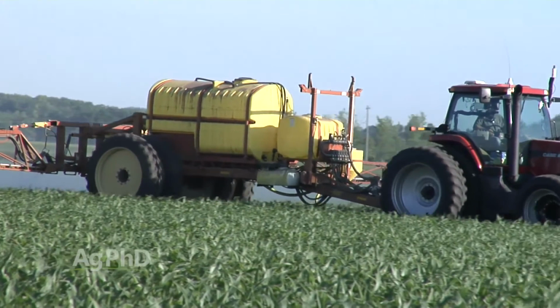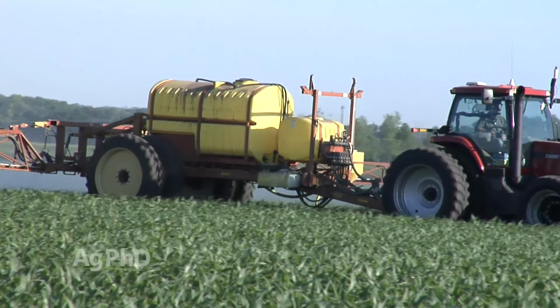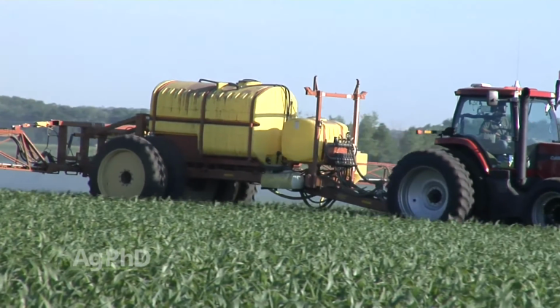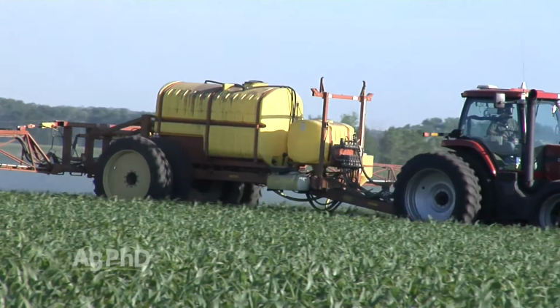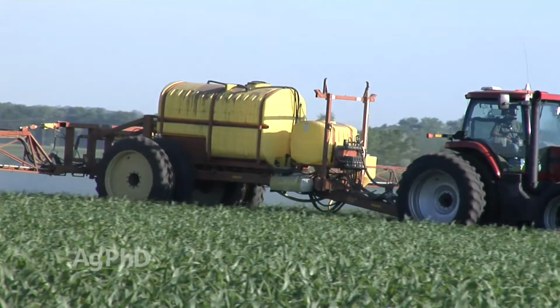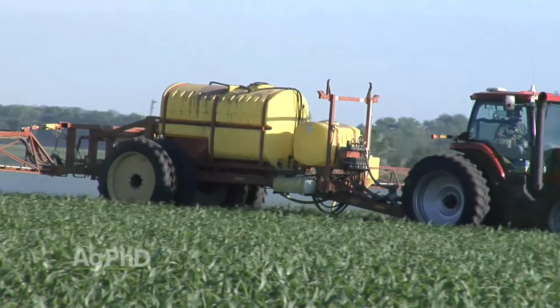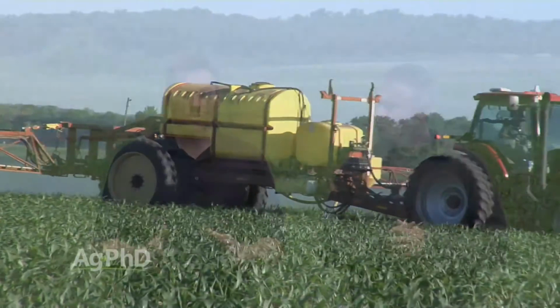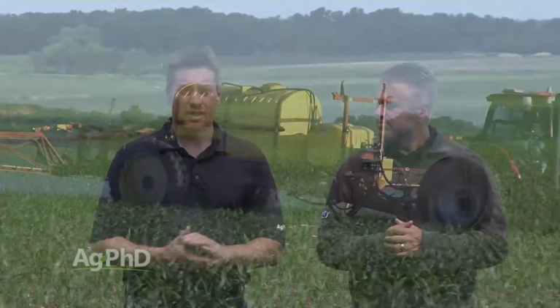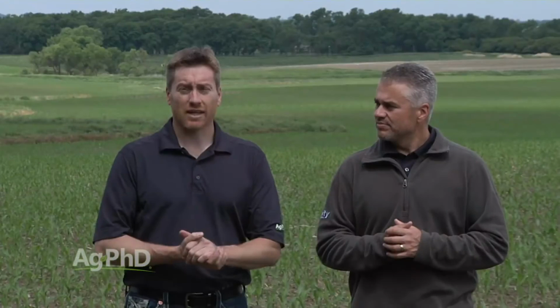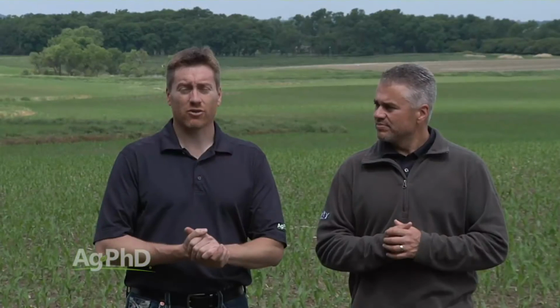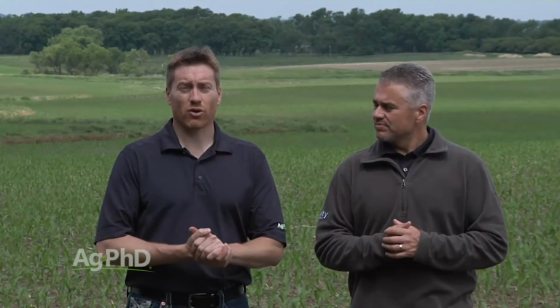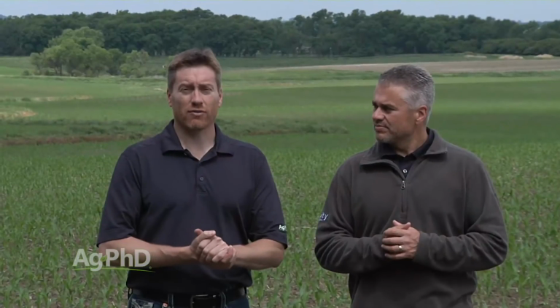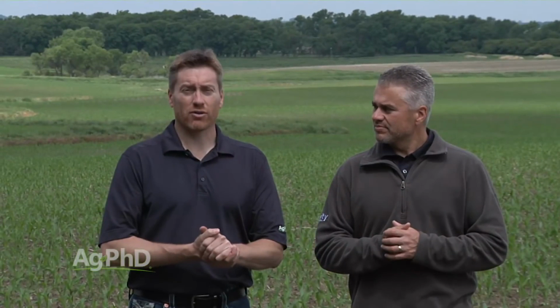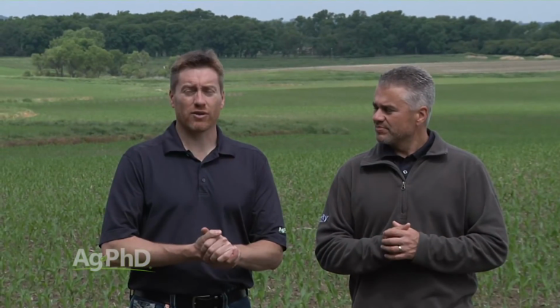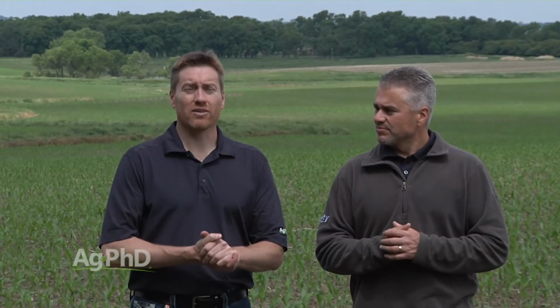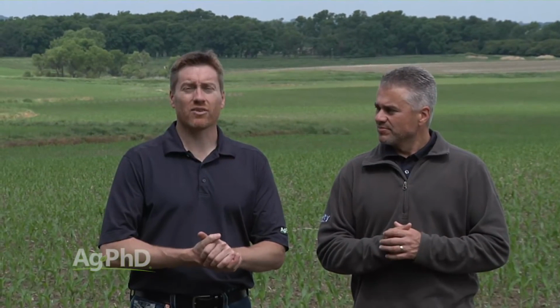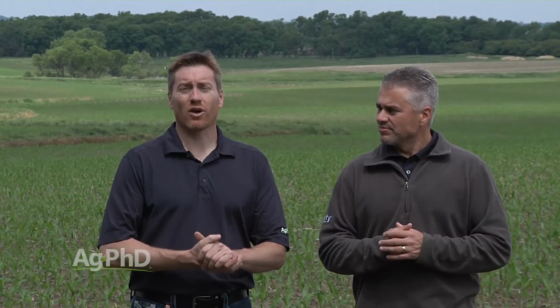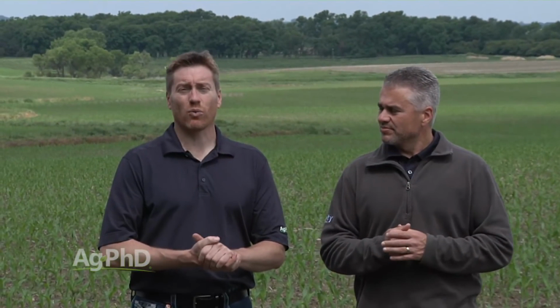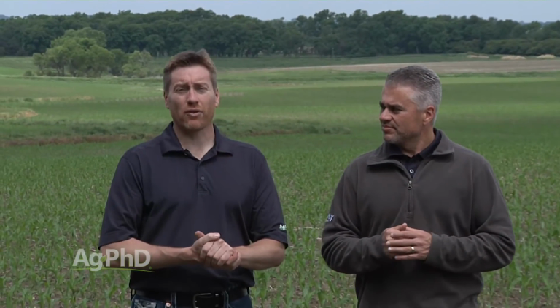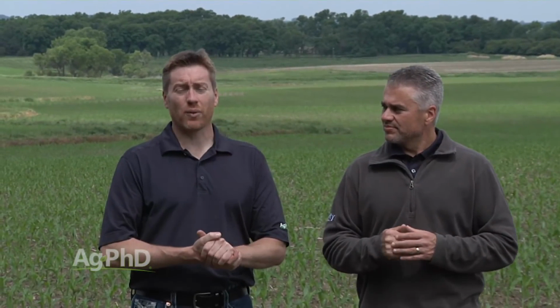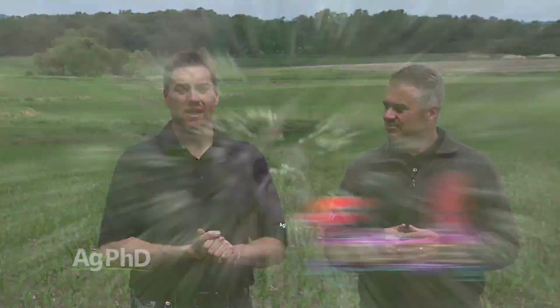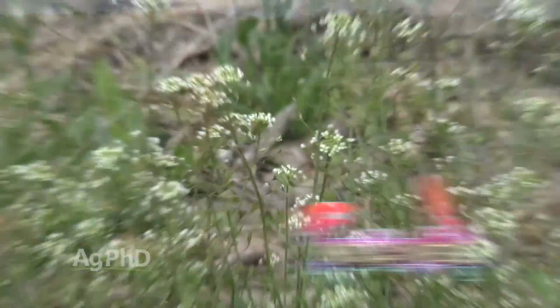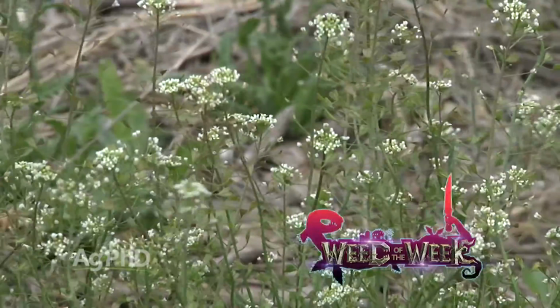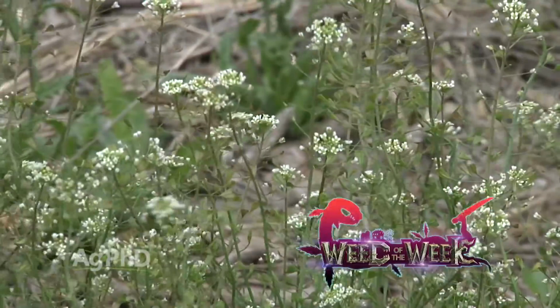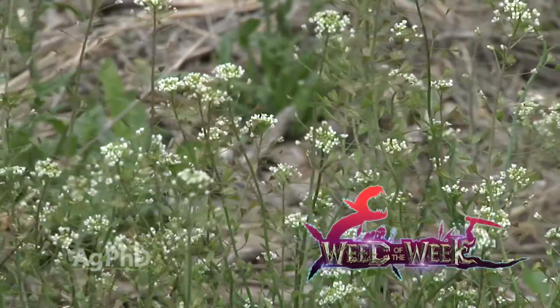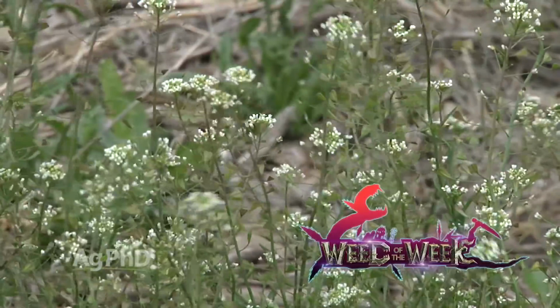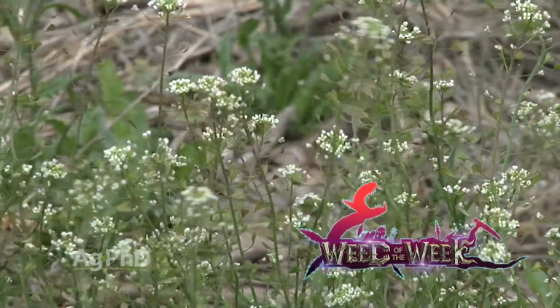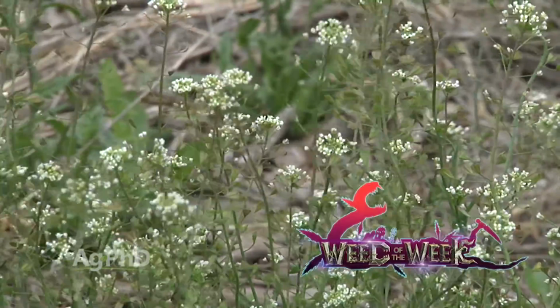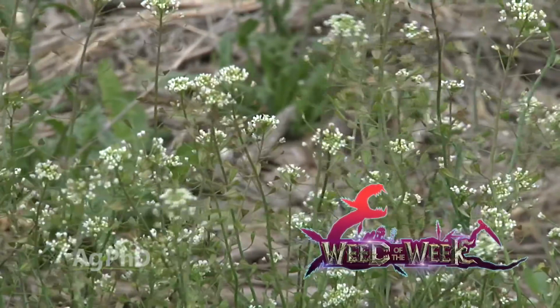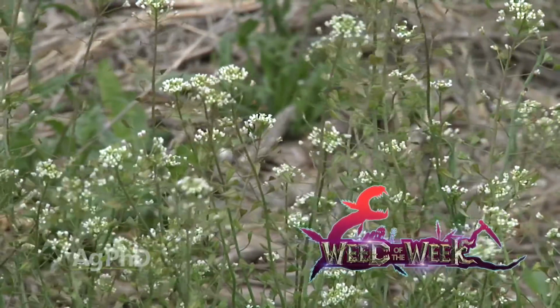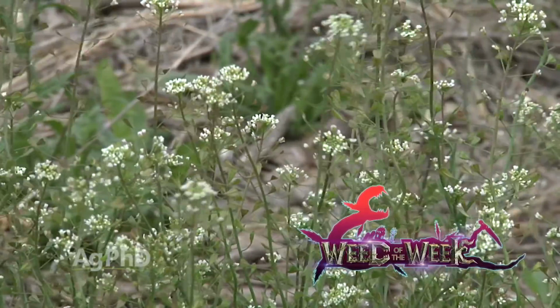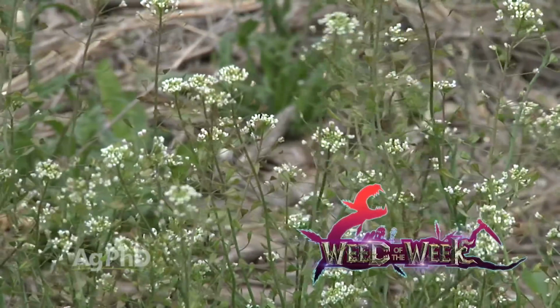One other thing you'll certainly want to get control of in your fields is our Weed of the Week. Can you identify this week's weed?